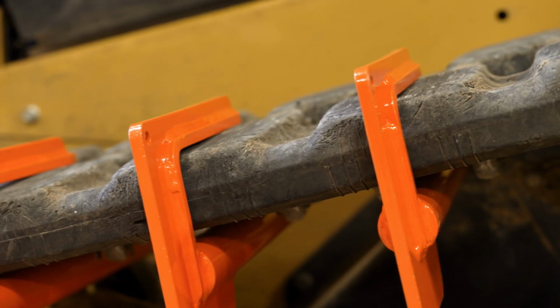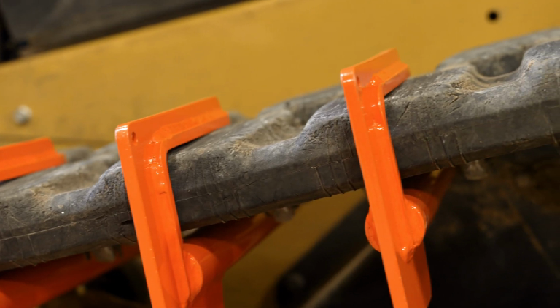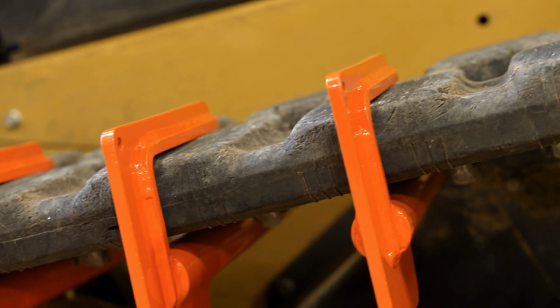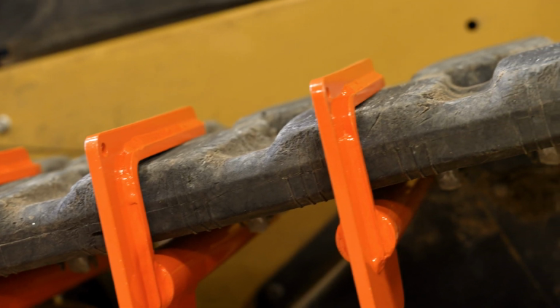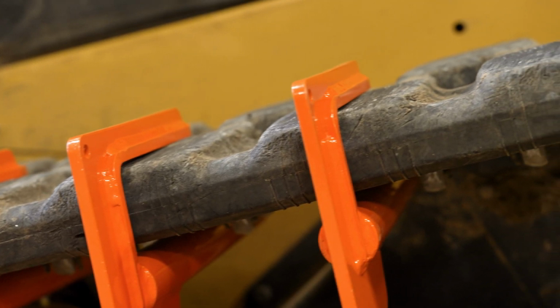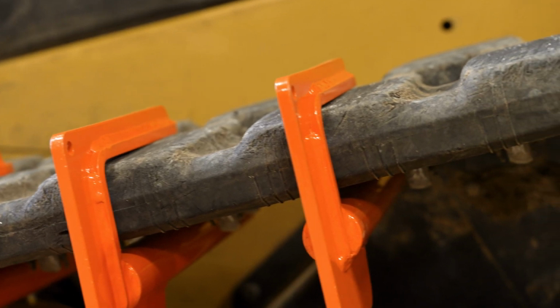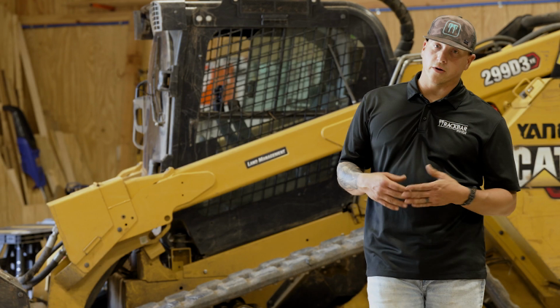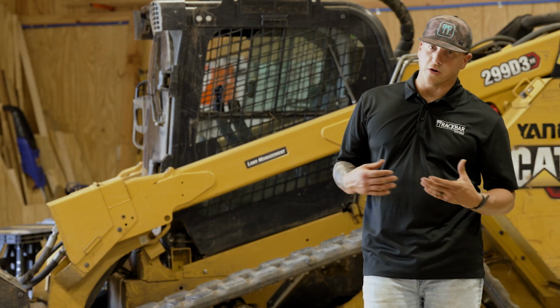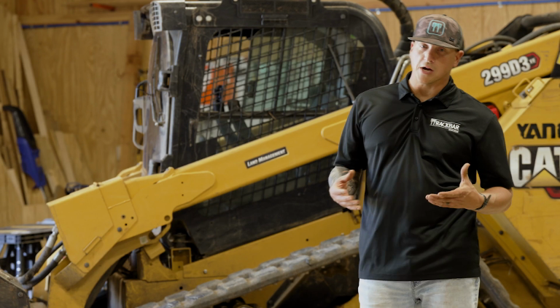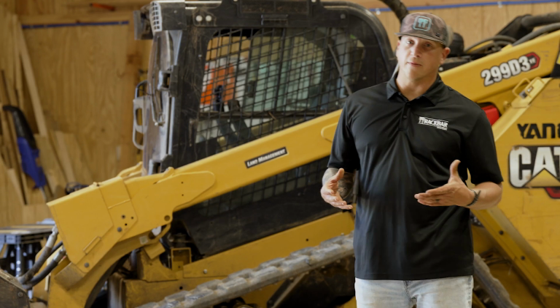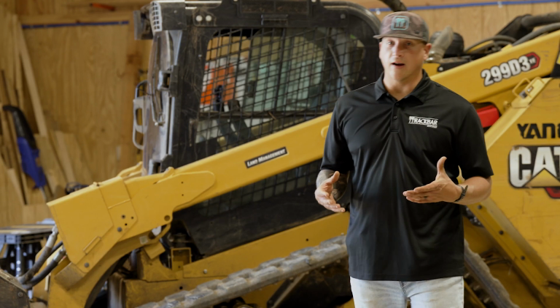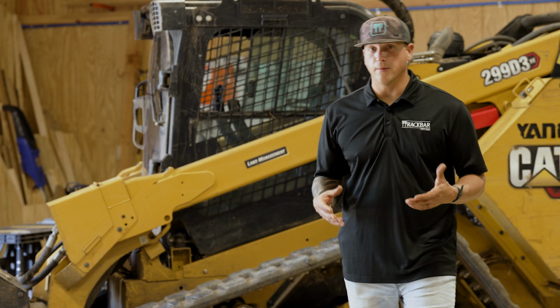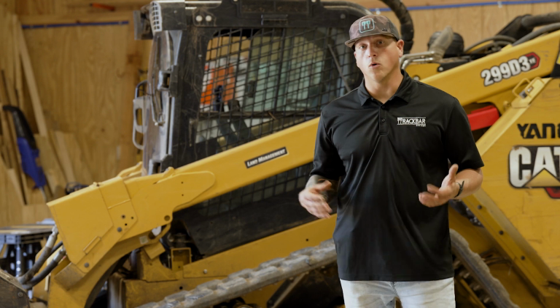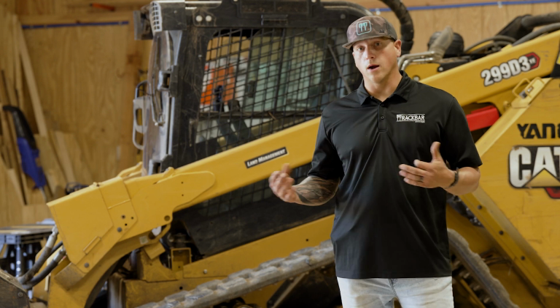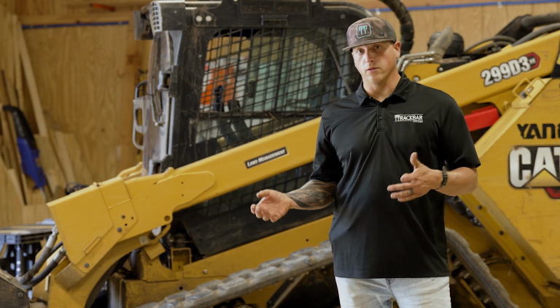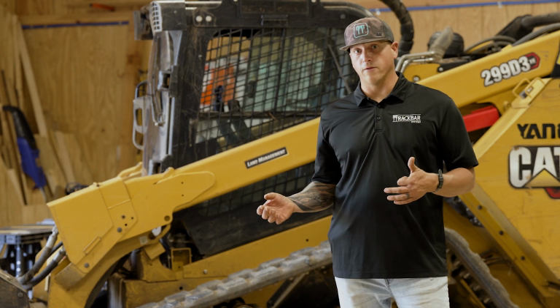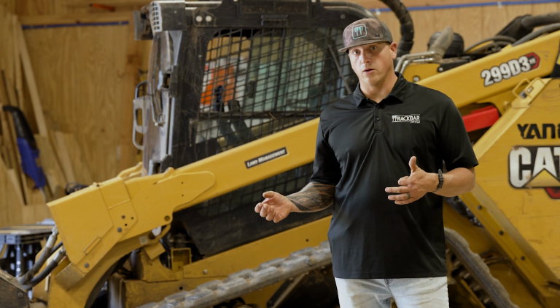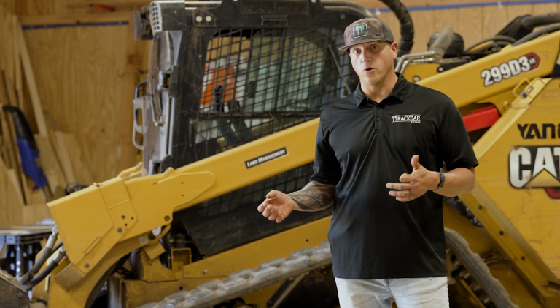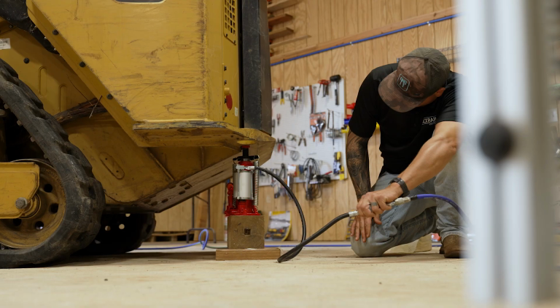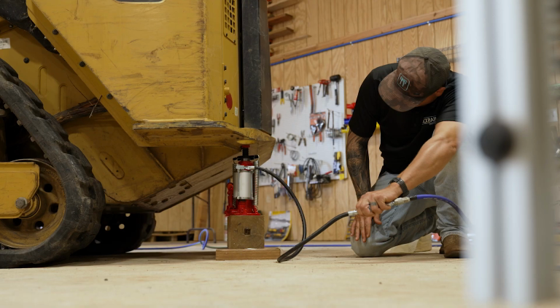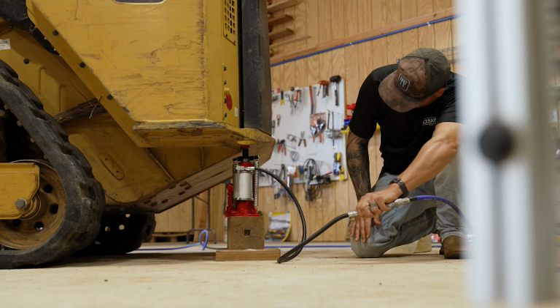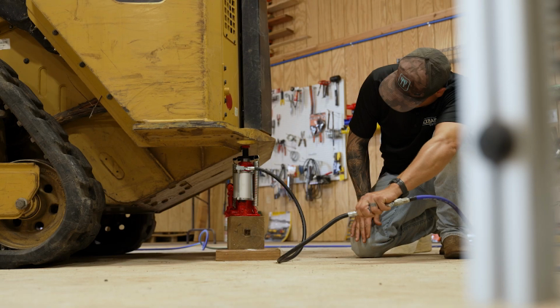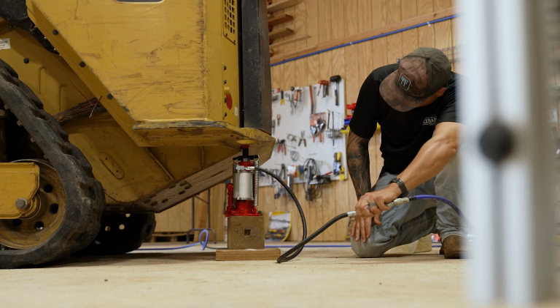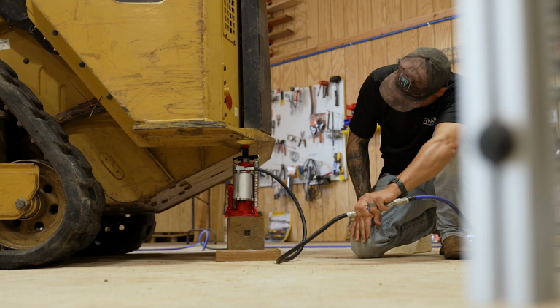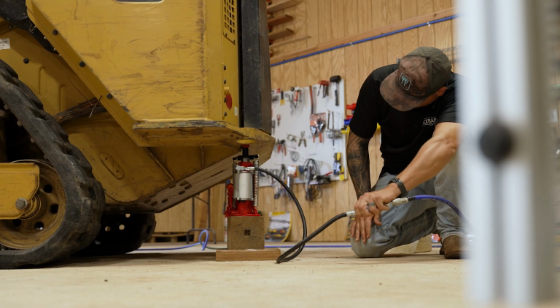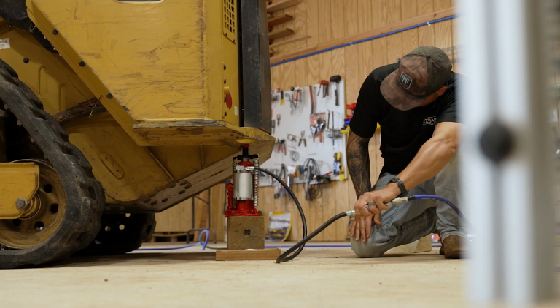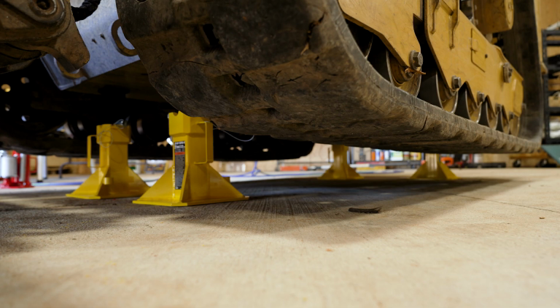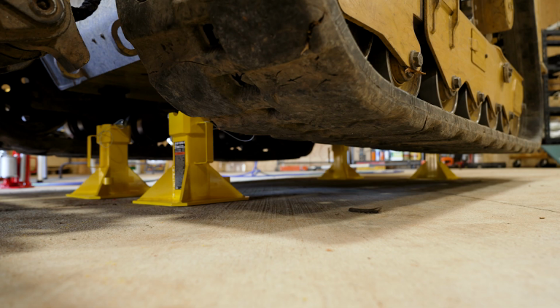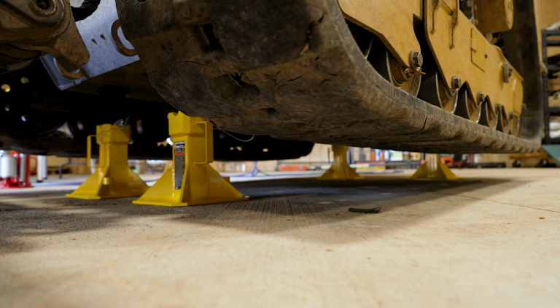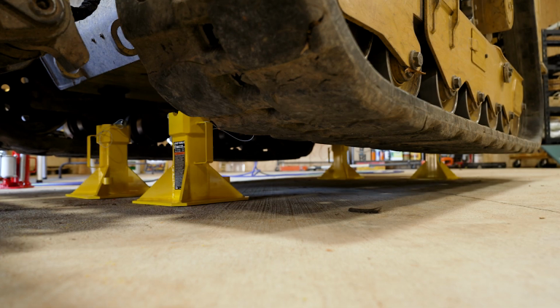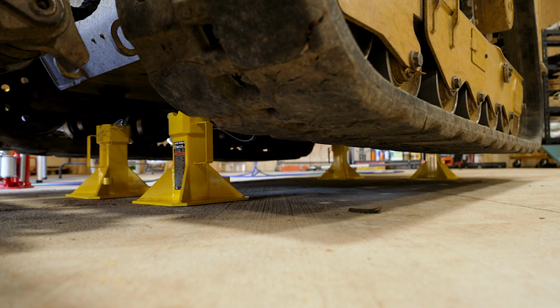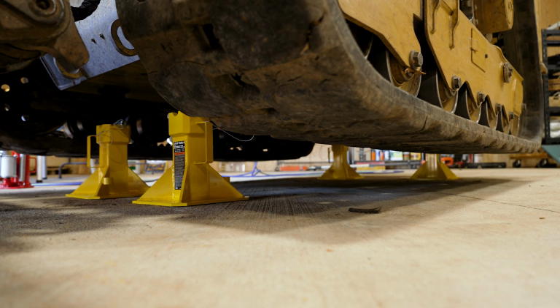Step one: whether you're in a shop environment or out in the field, you have to elevate the machine to get the tracks free of the ground.